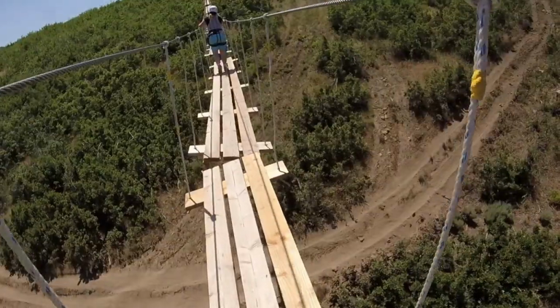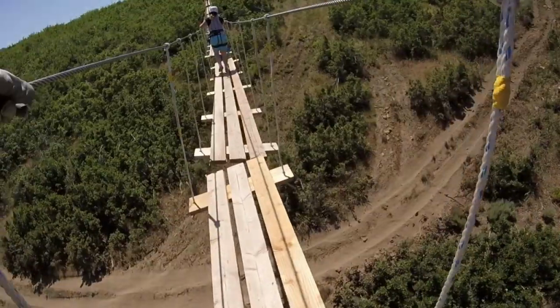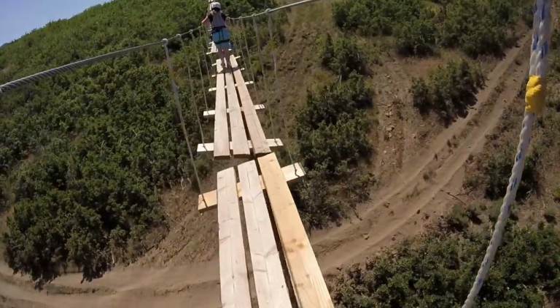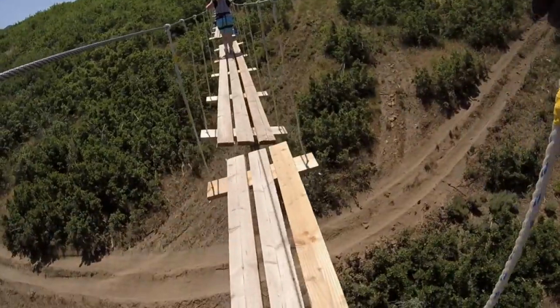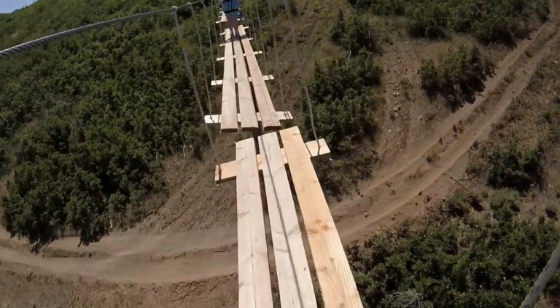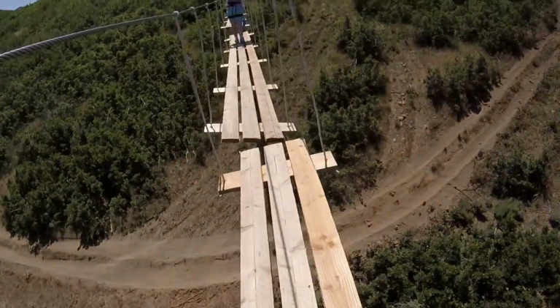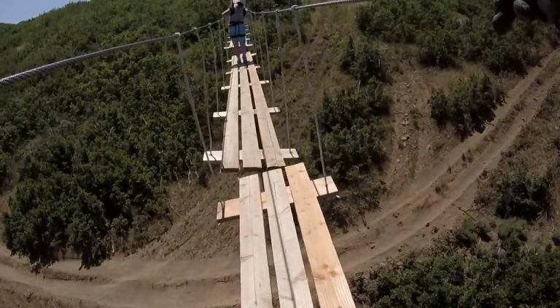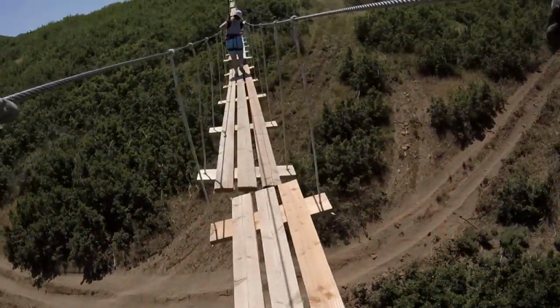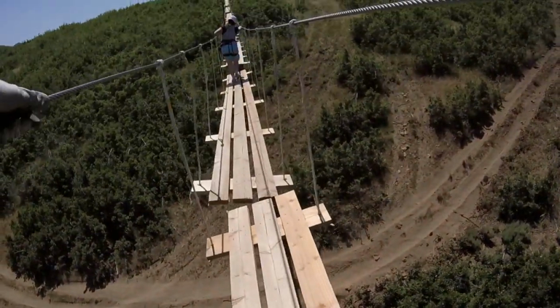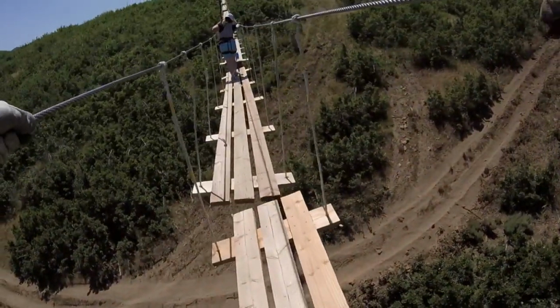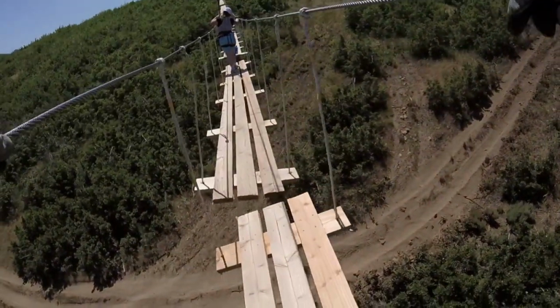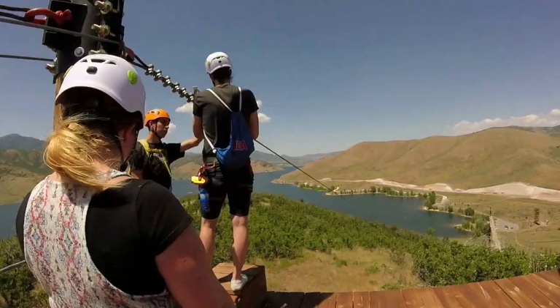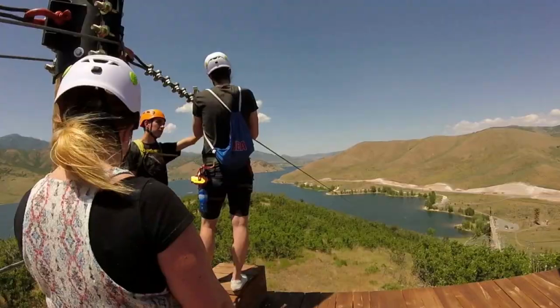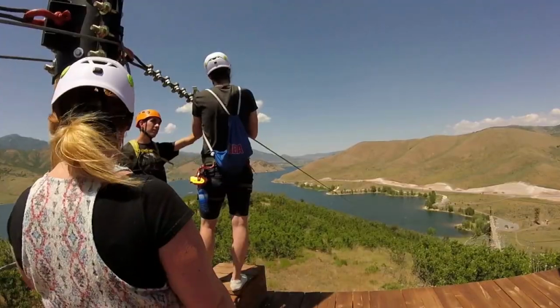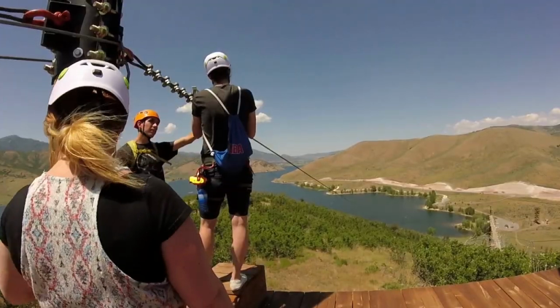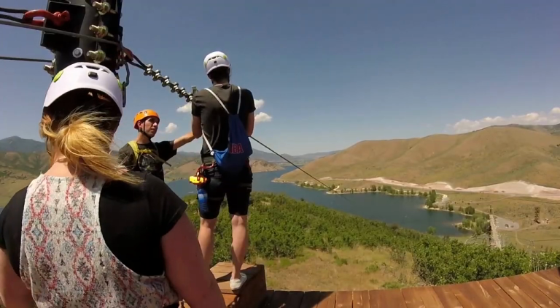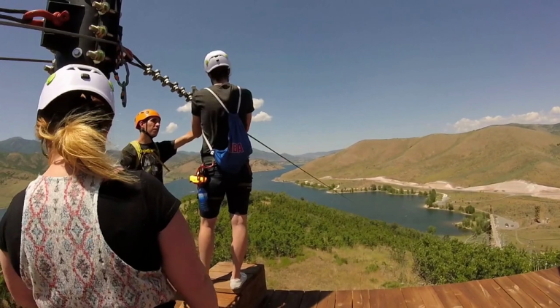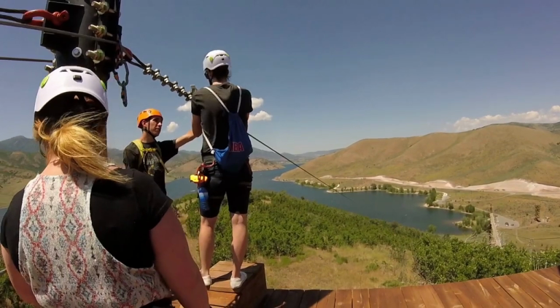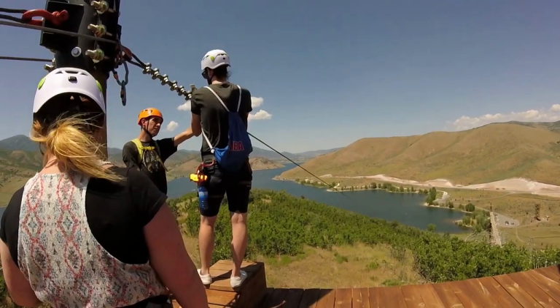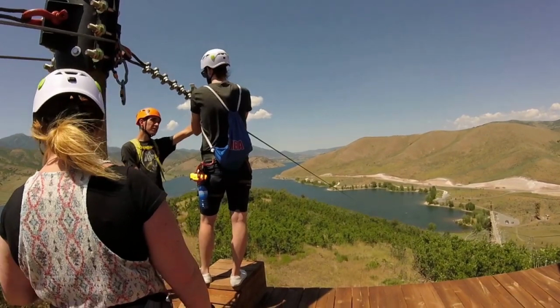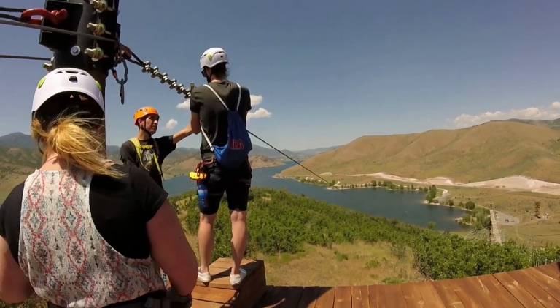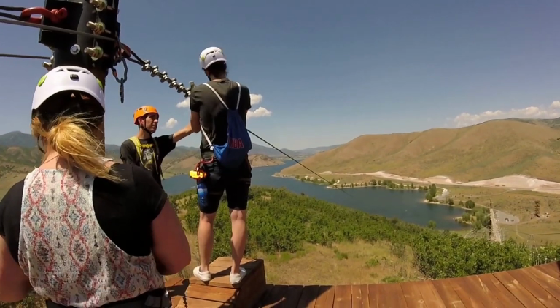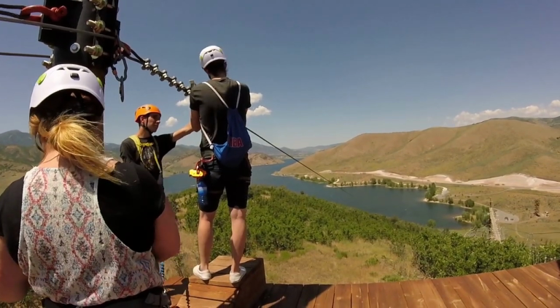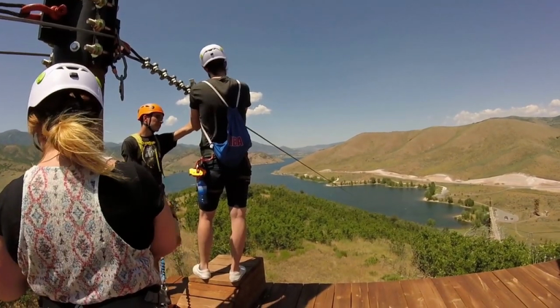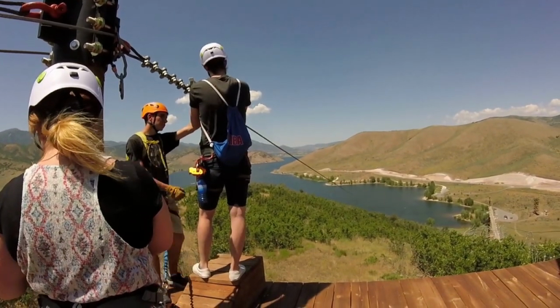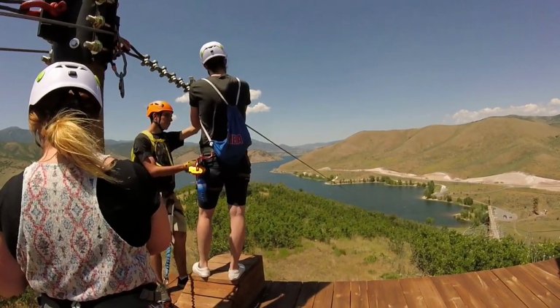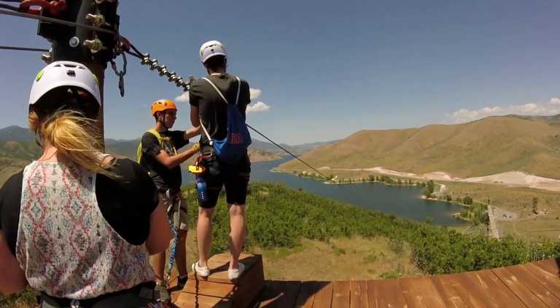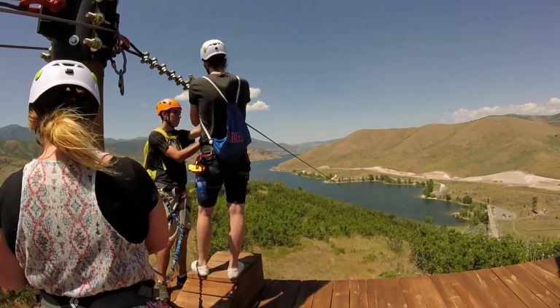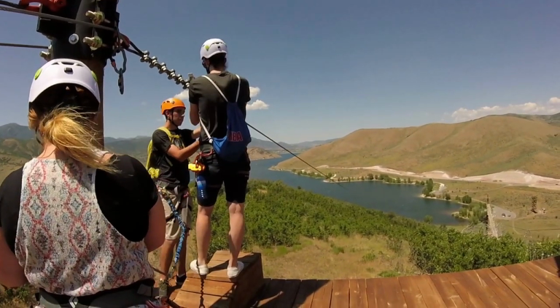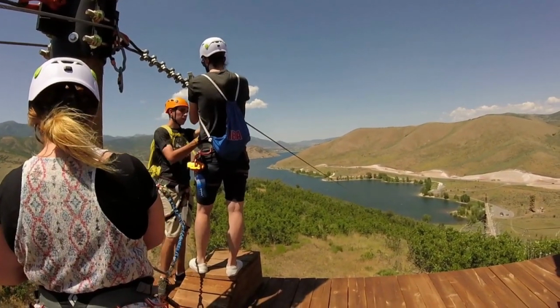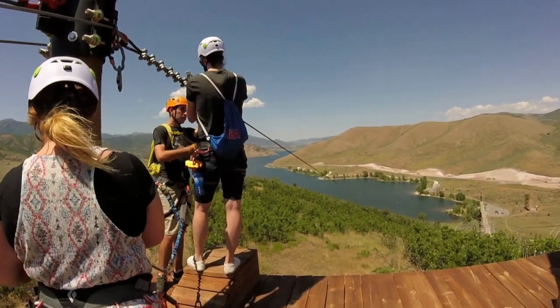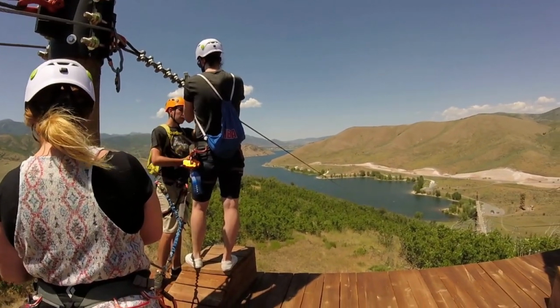After one more suspension bridge, we finally reached the top and the zipline that makes all this effort worthwhile.